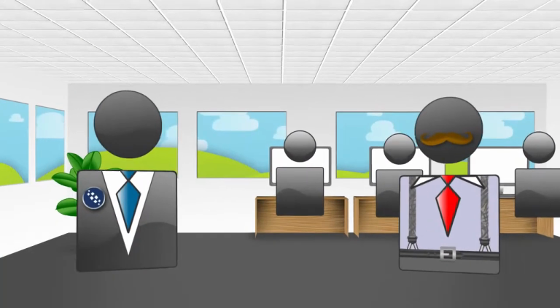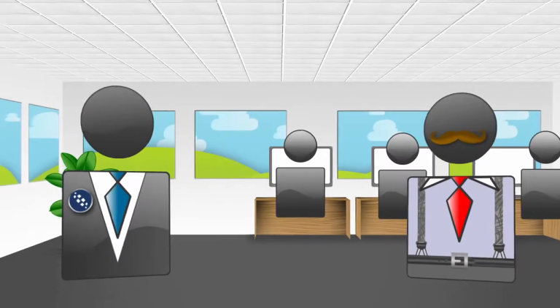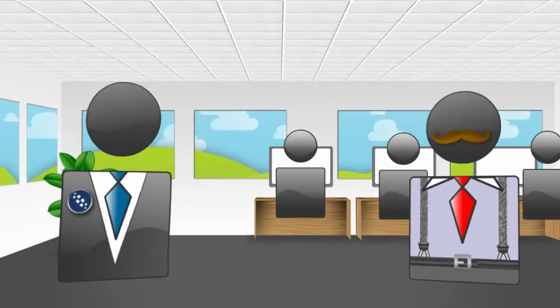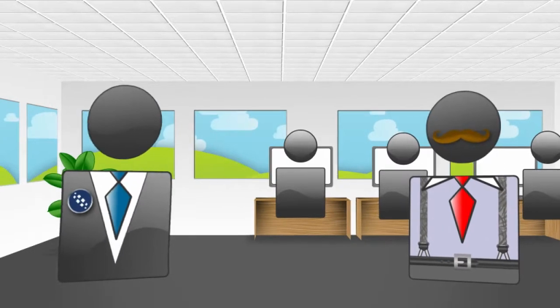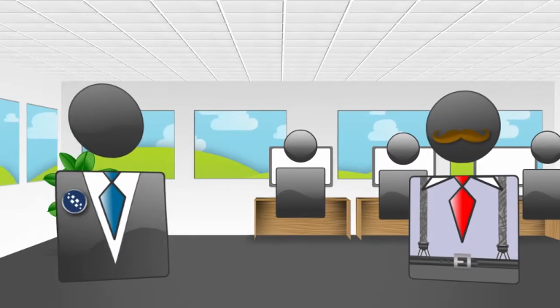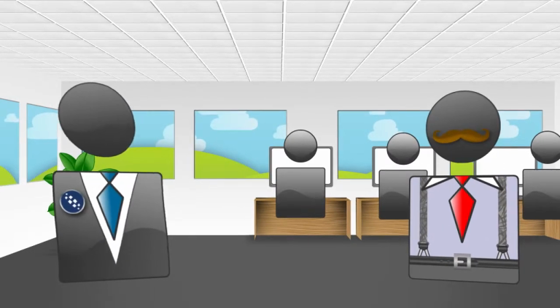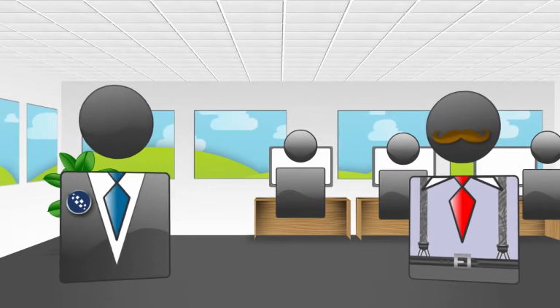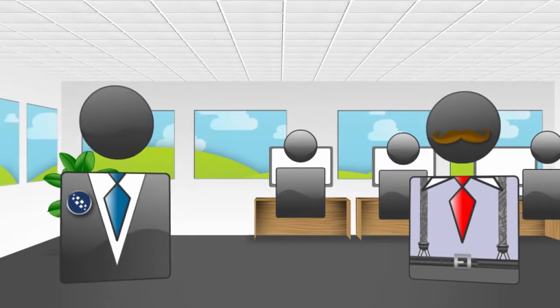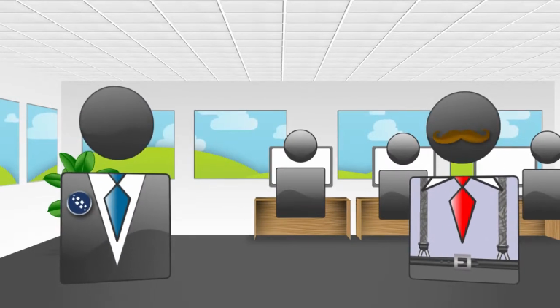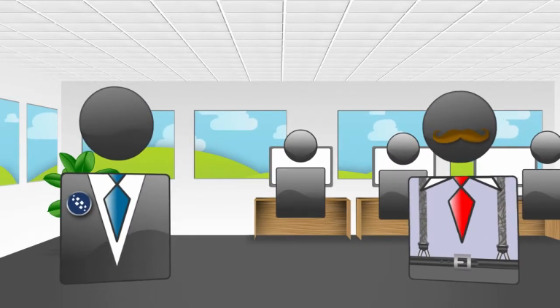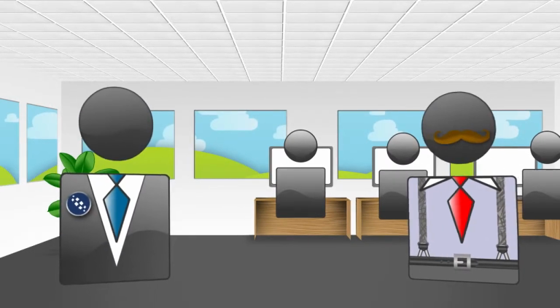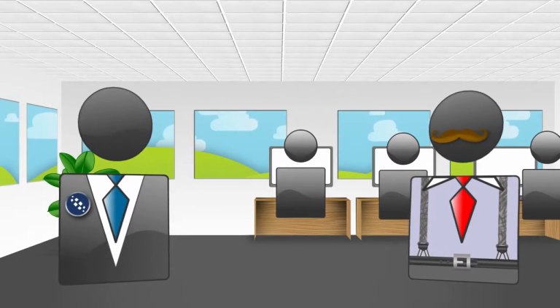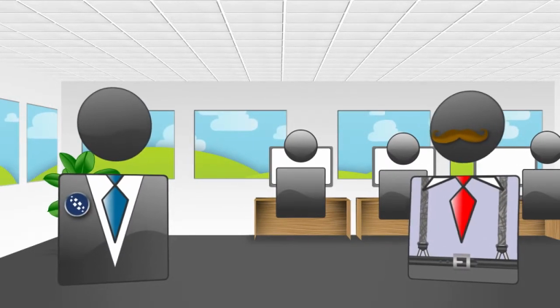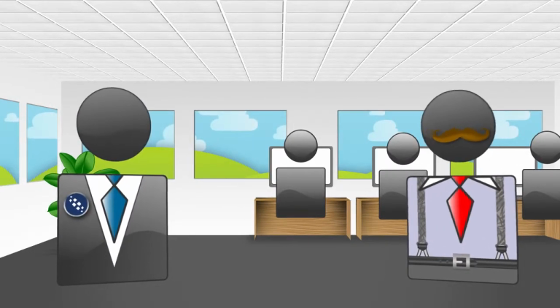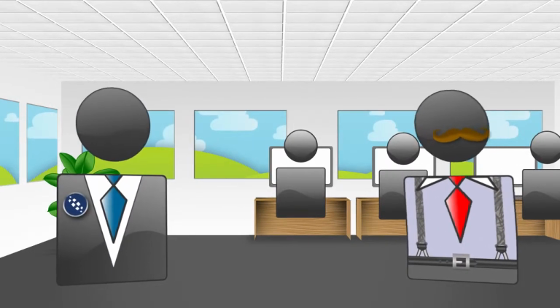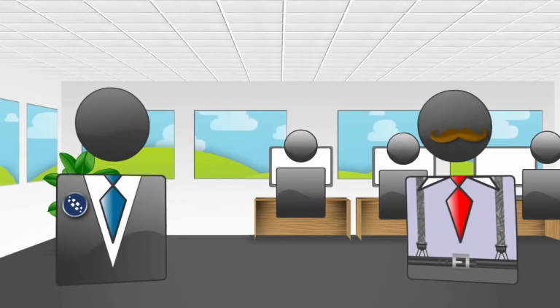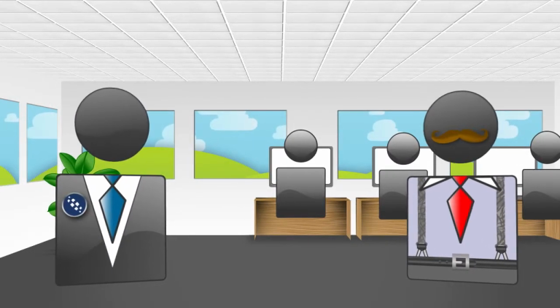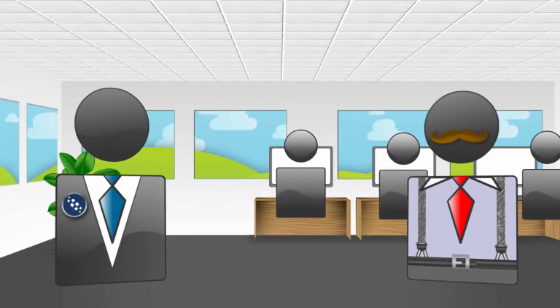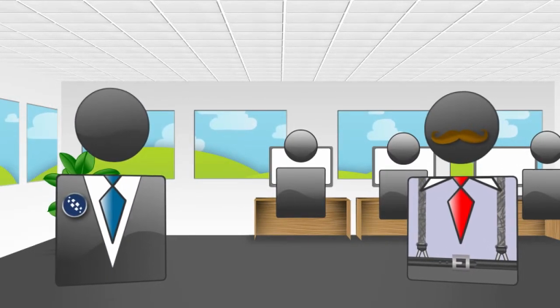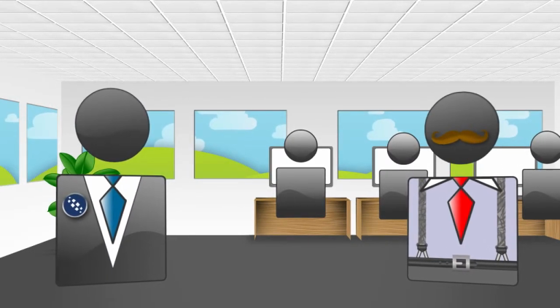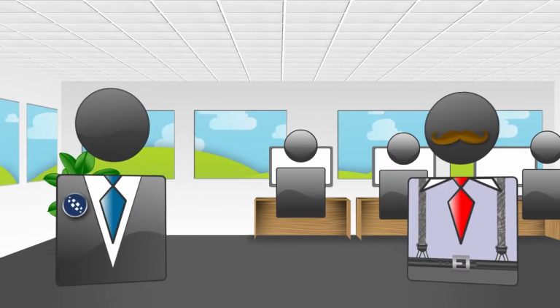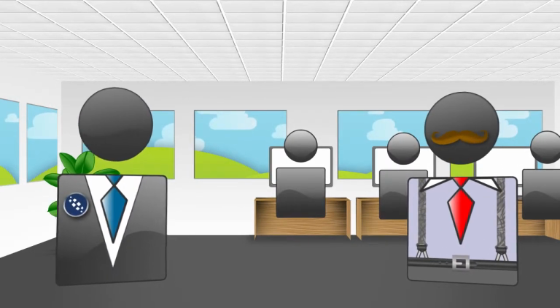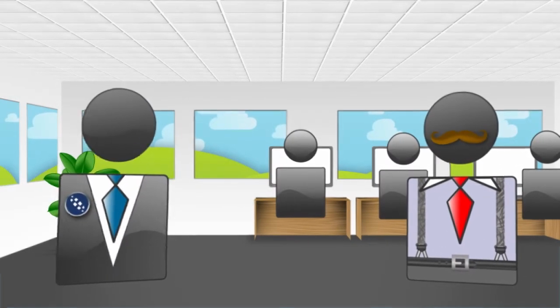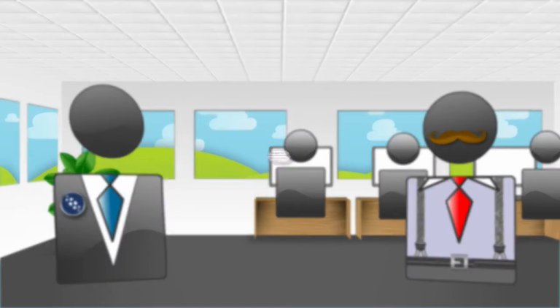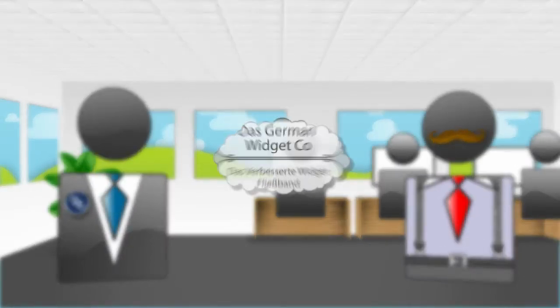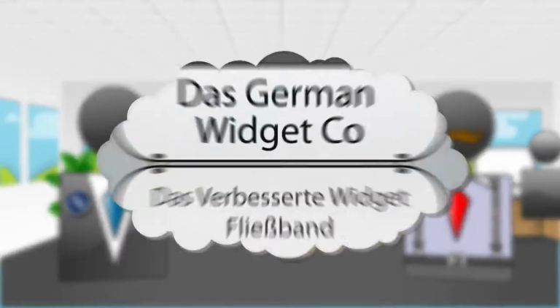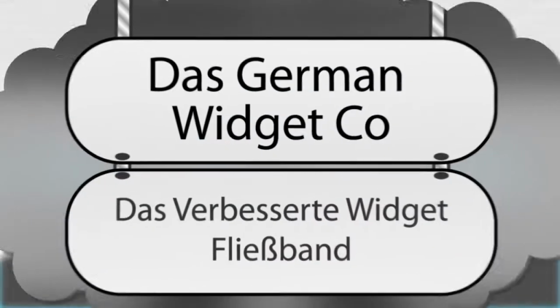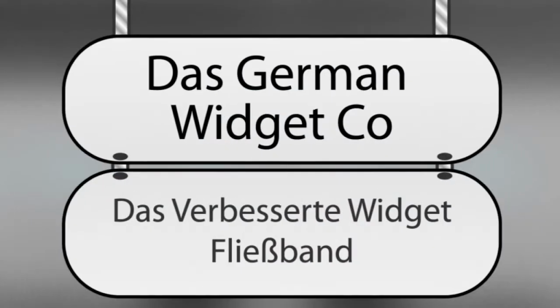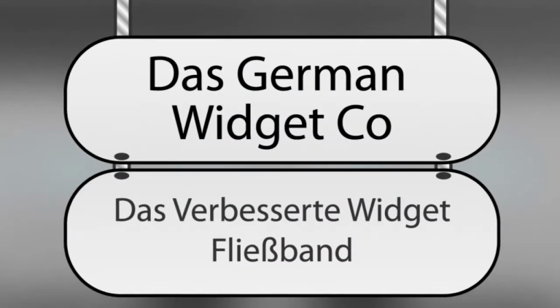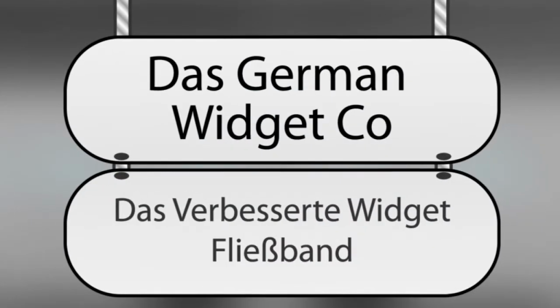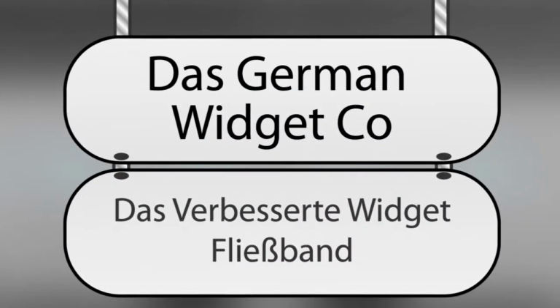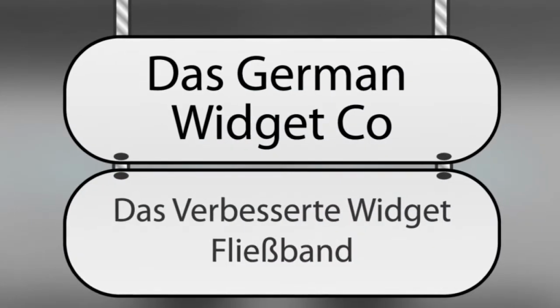Hello there! Good to see you again! Ok, let me set the scene.